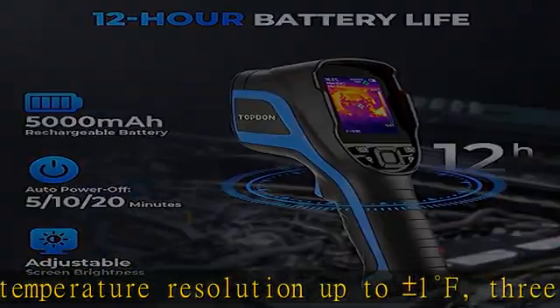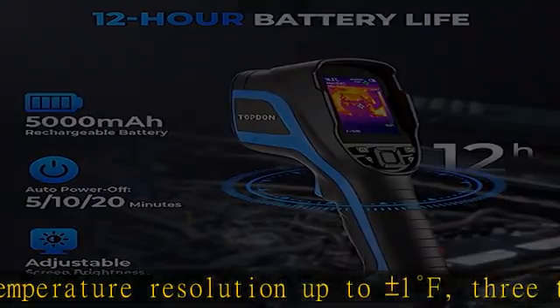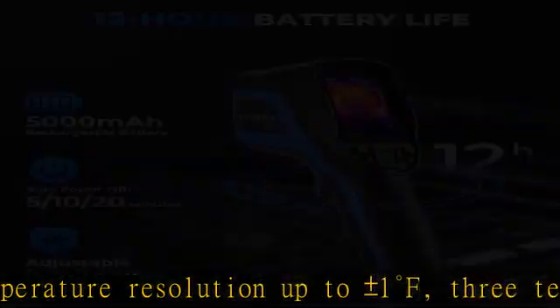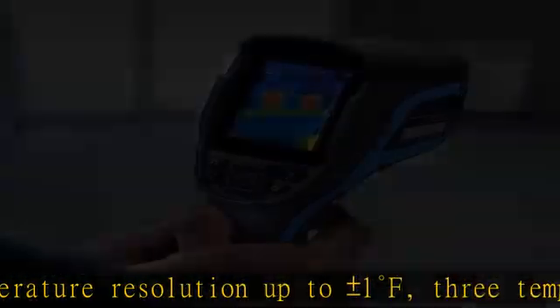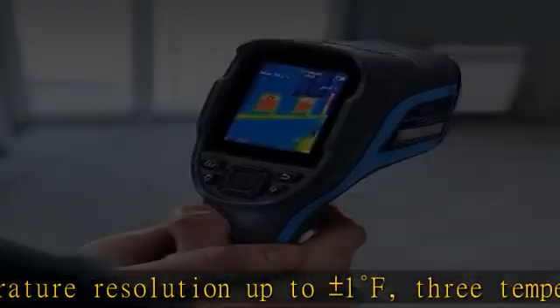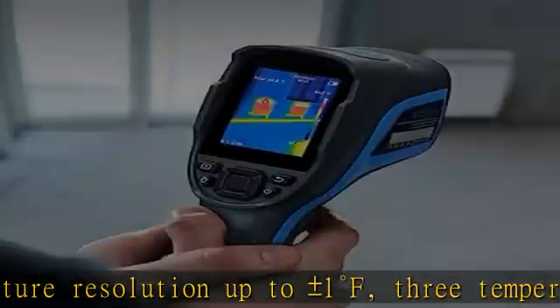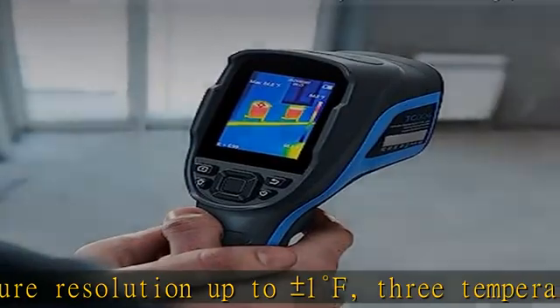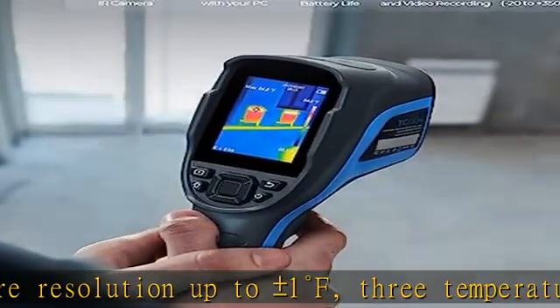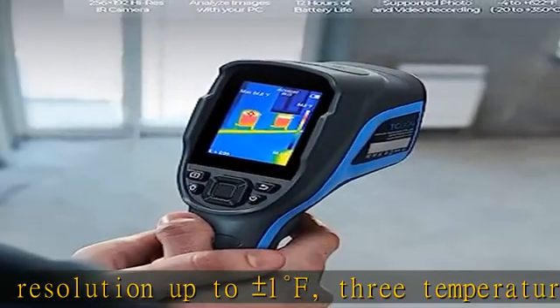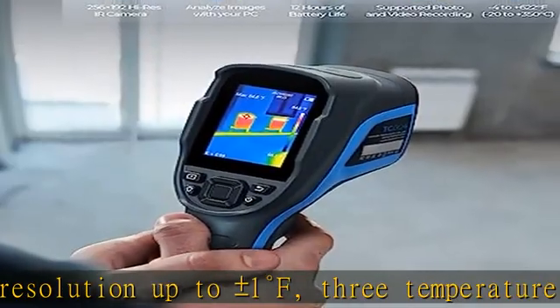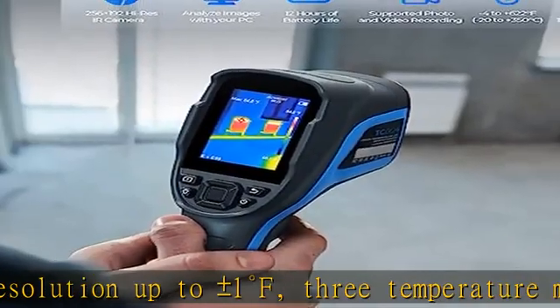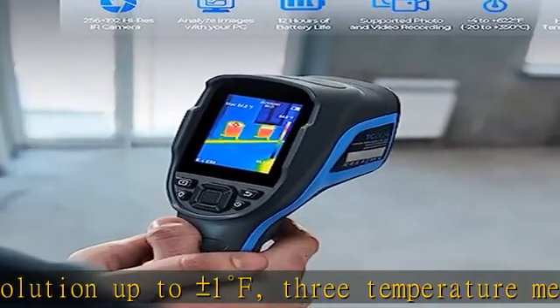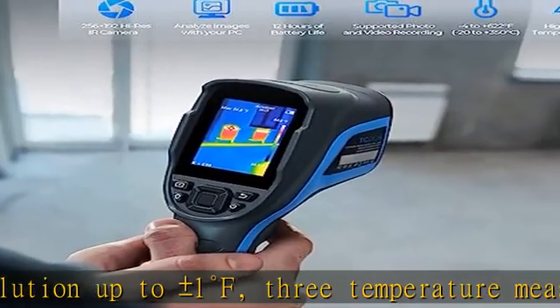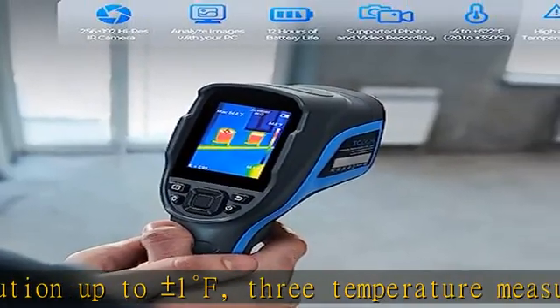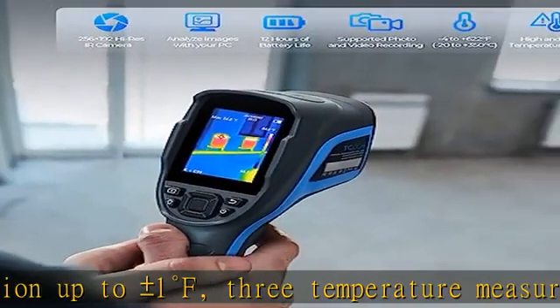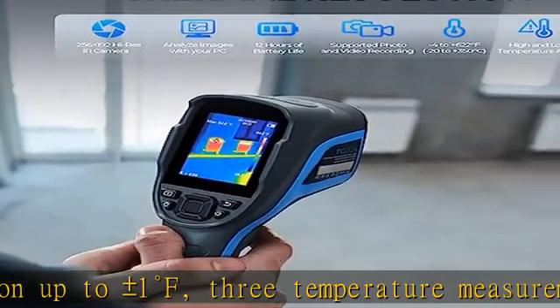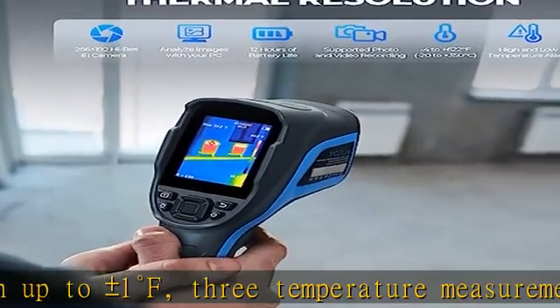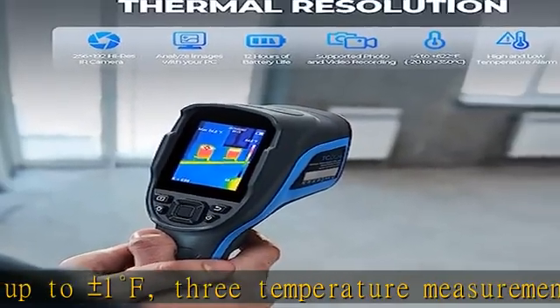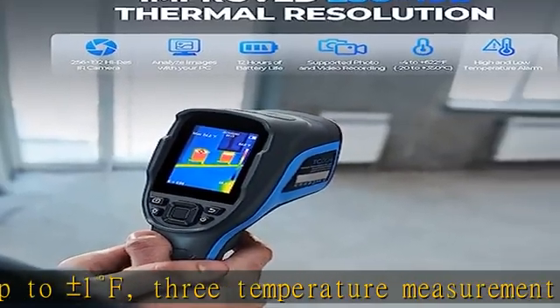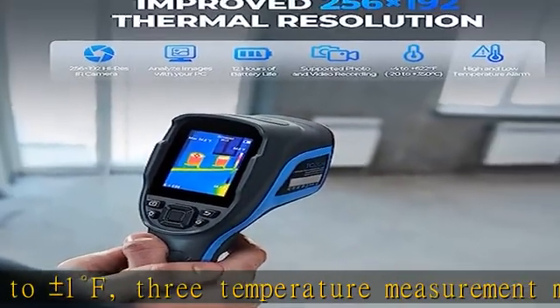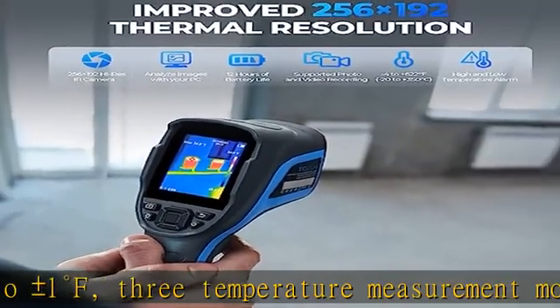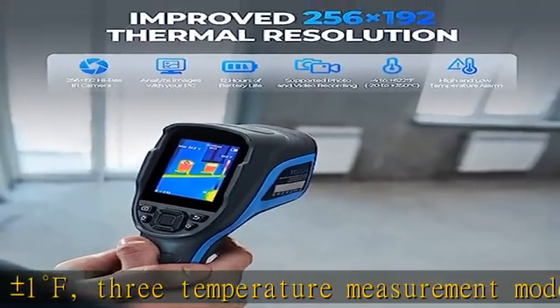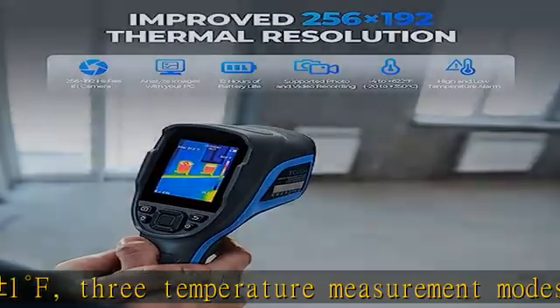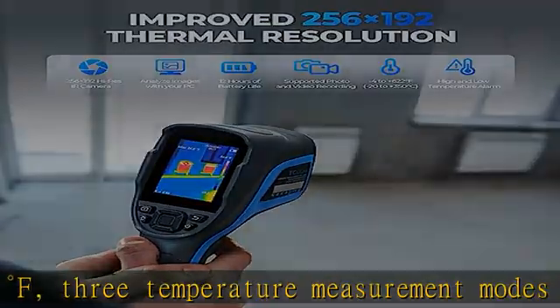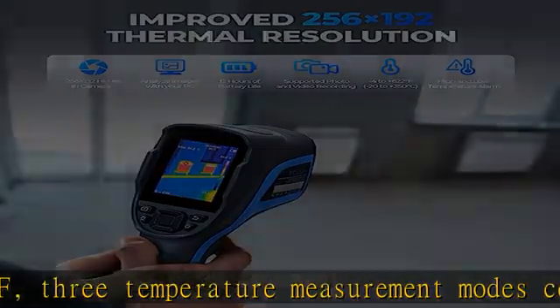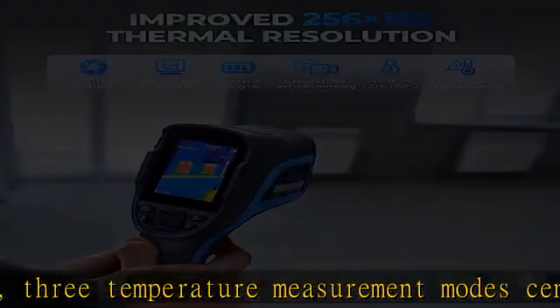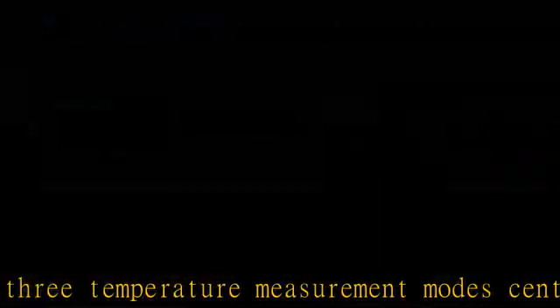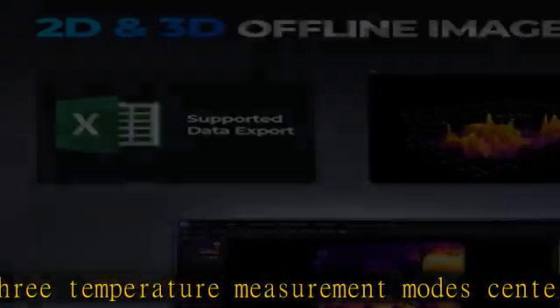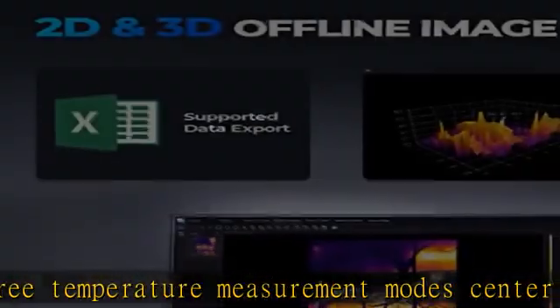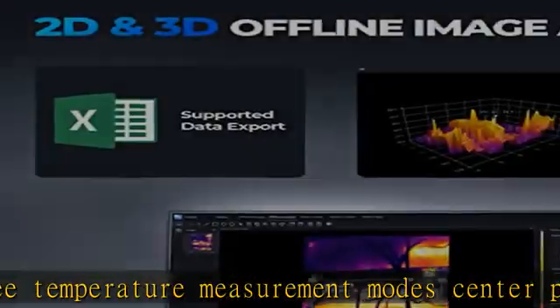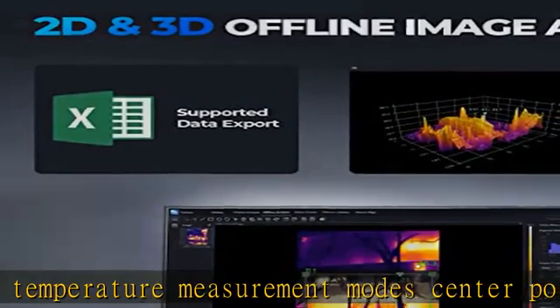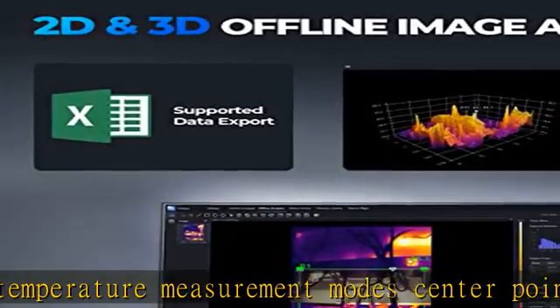High Resolution and Accurate Measurement allows you to detect potential problems early and diagnose problems reliably.